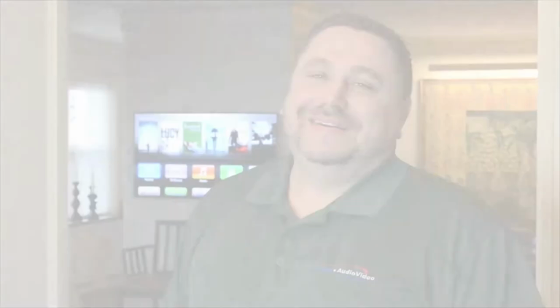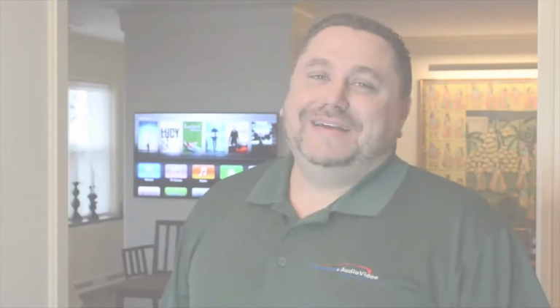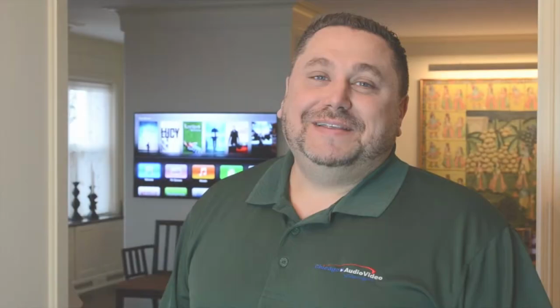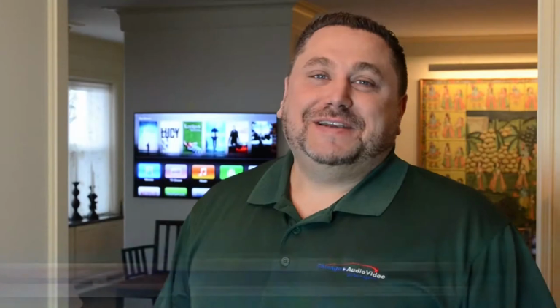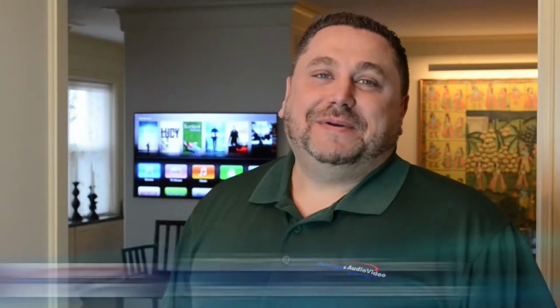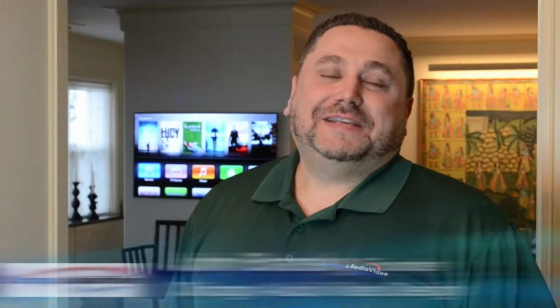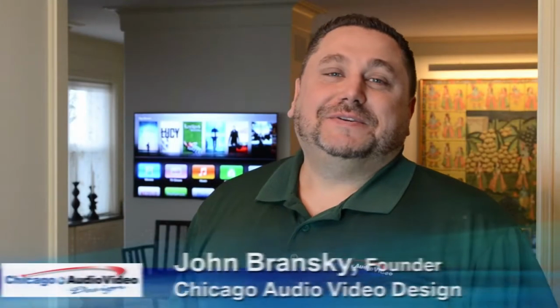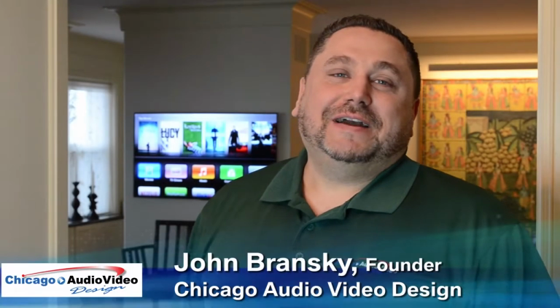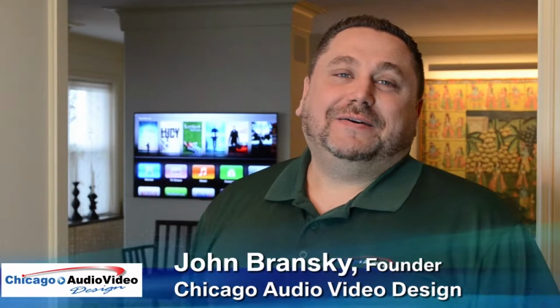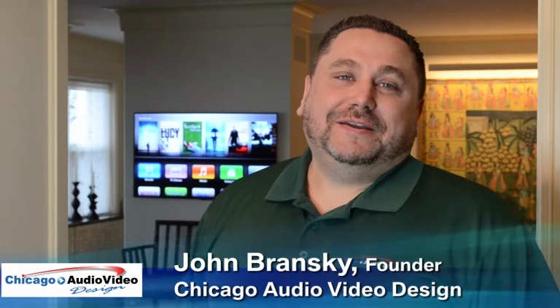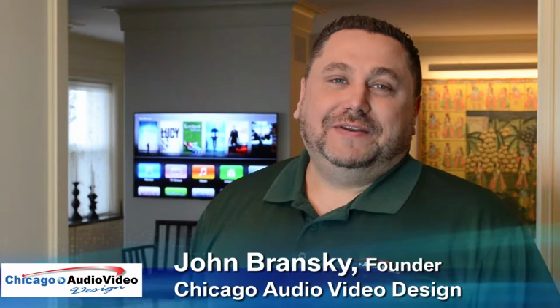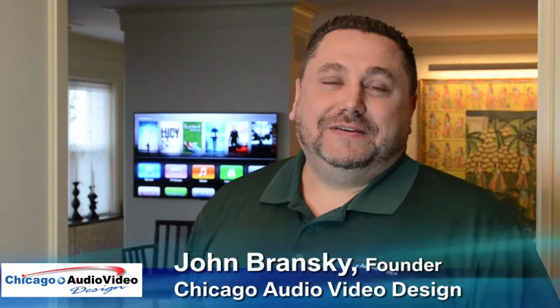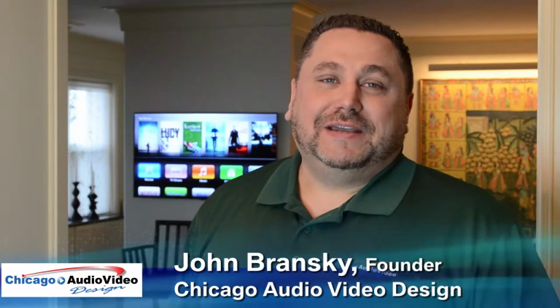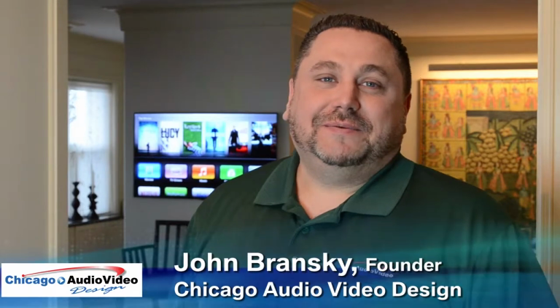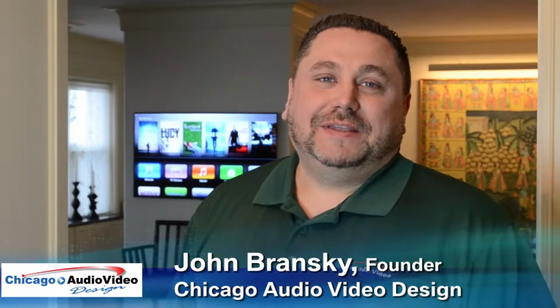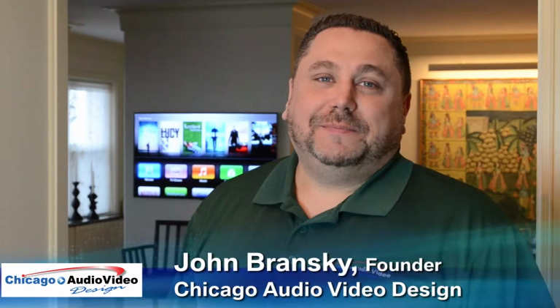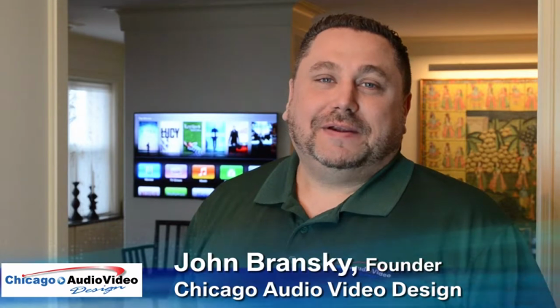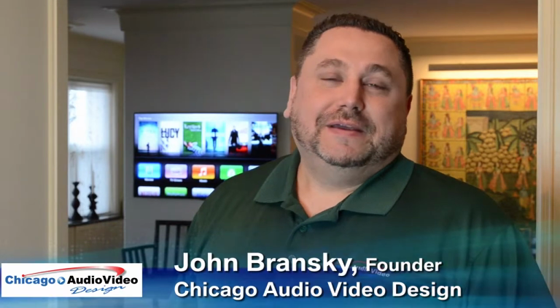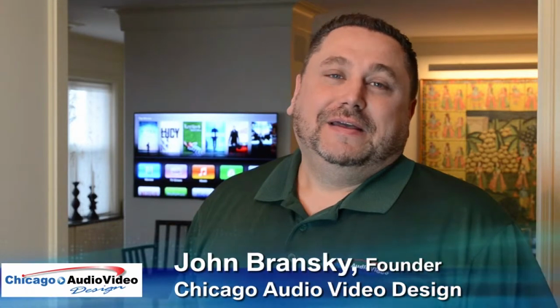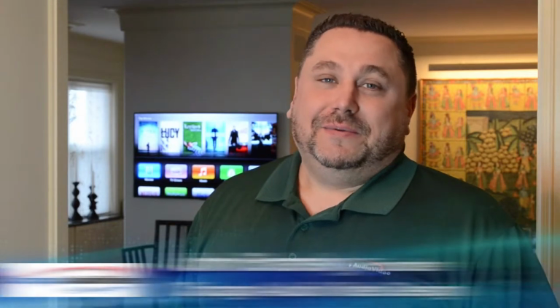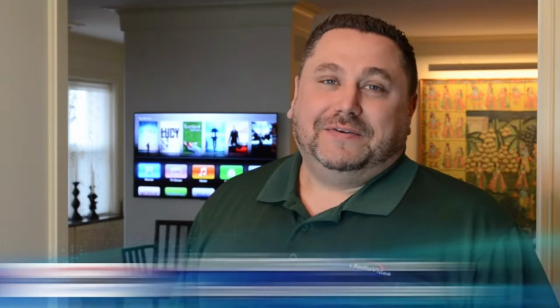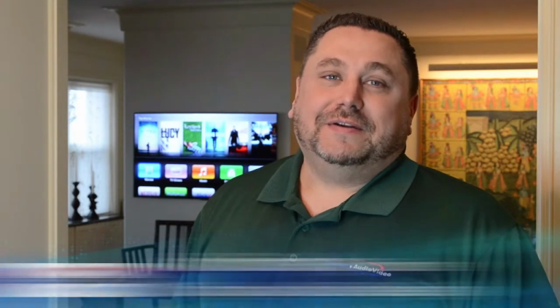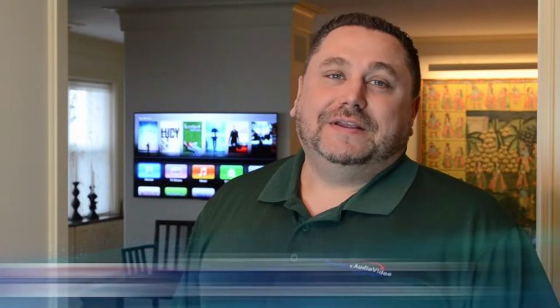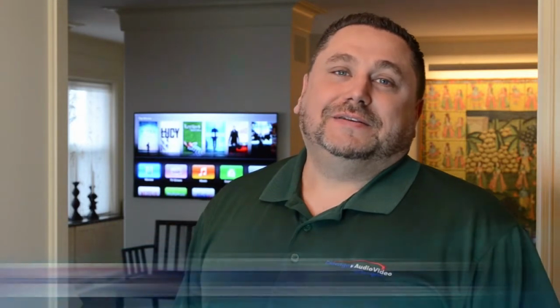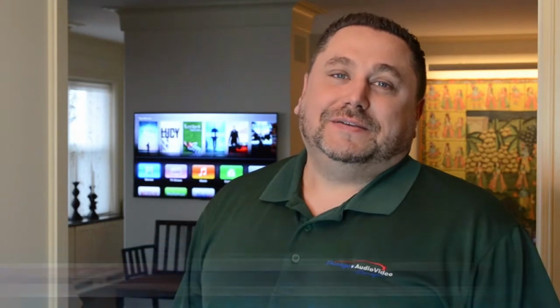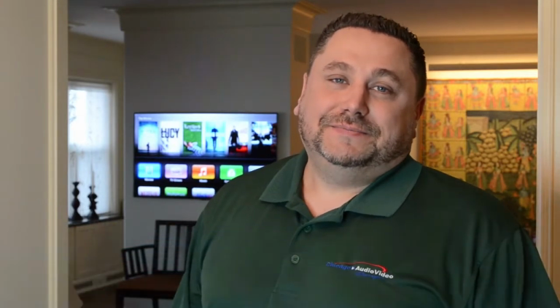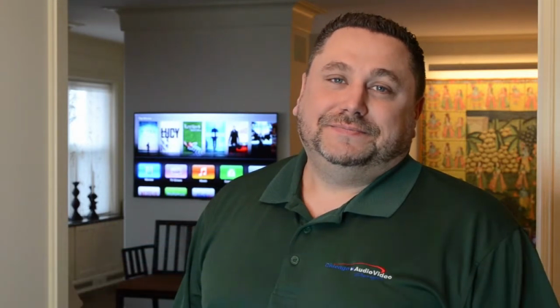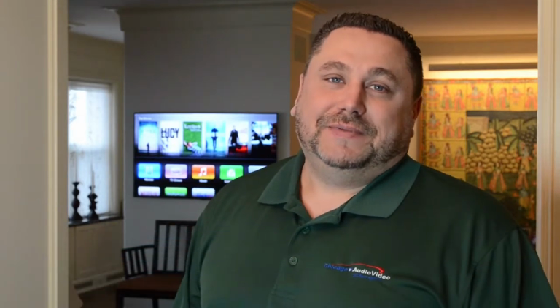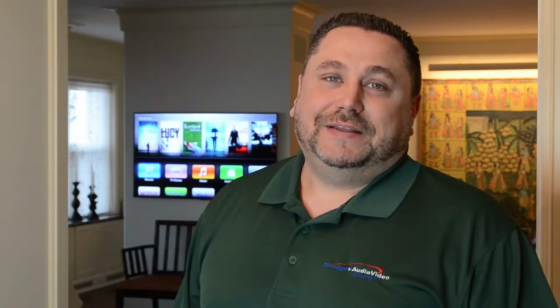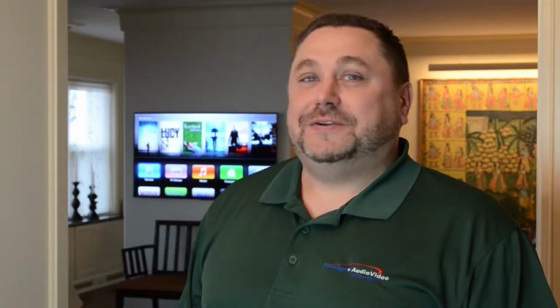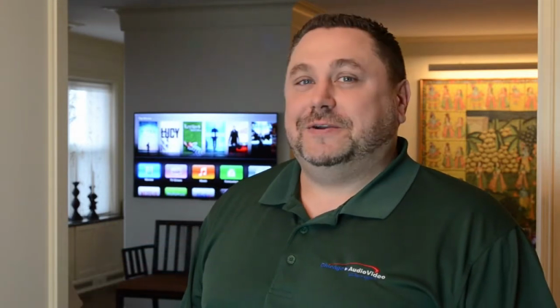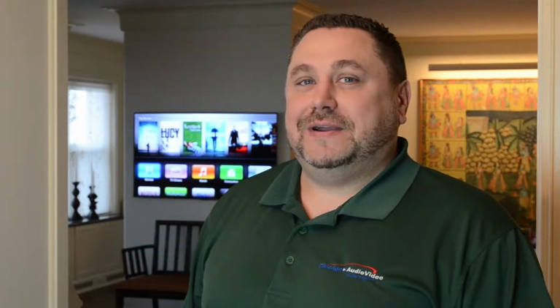Hi, this is John Bransky with Chicago Audio Video Design. We're at Lincoln Park at one of our current installs. I'd like to show you around.